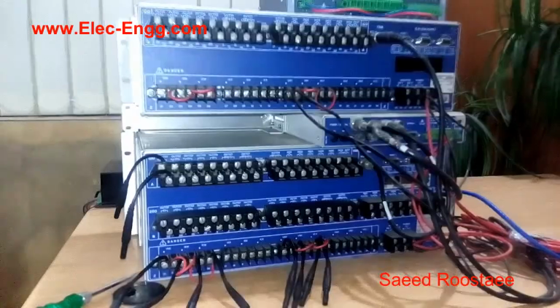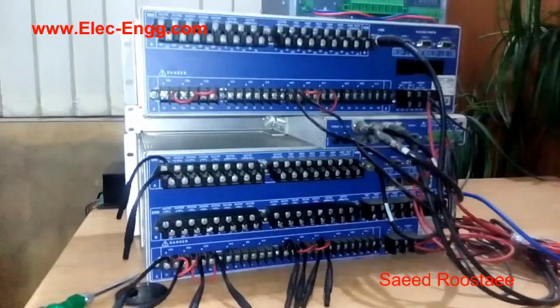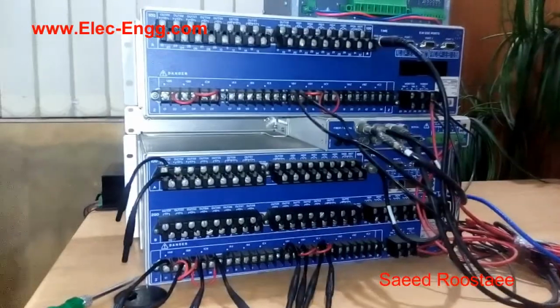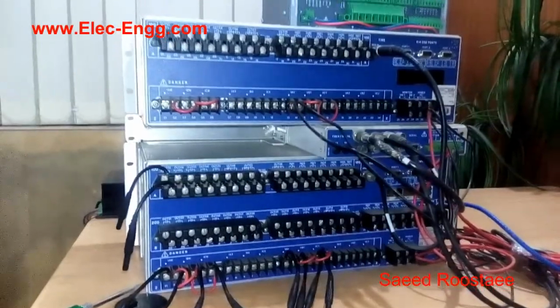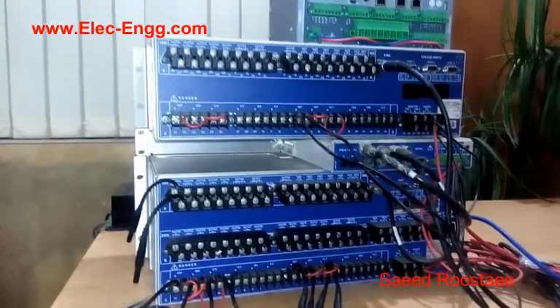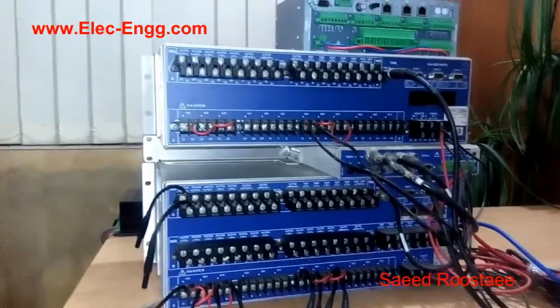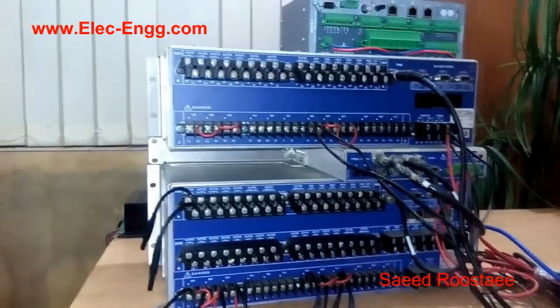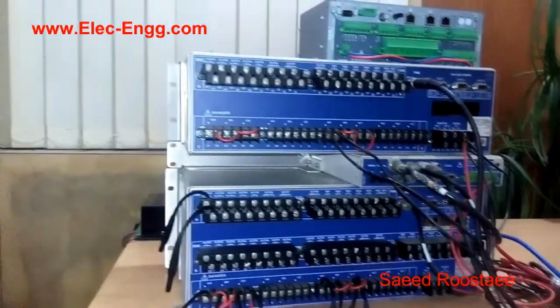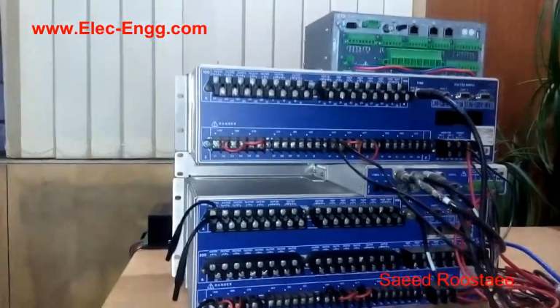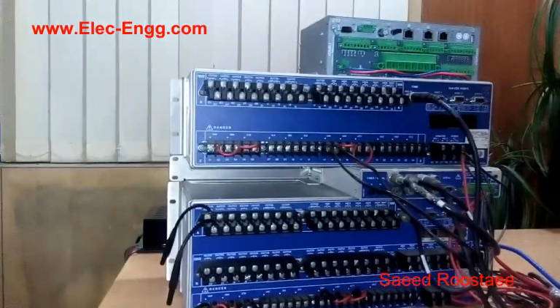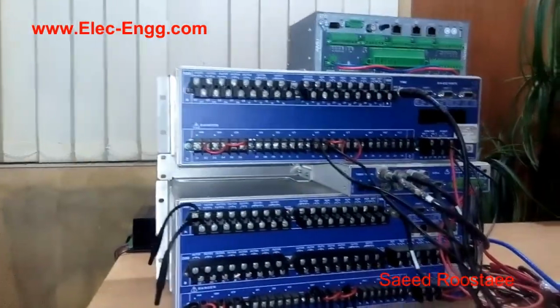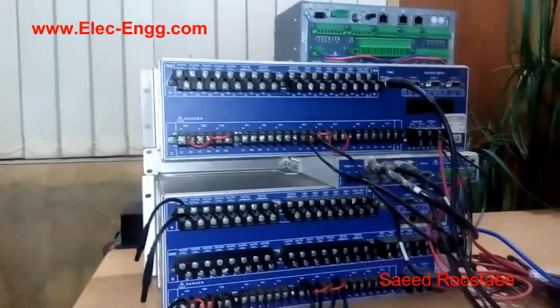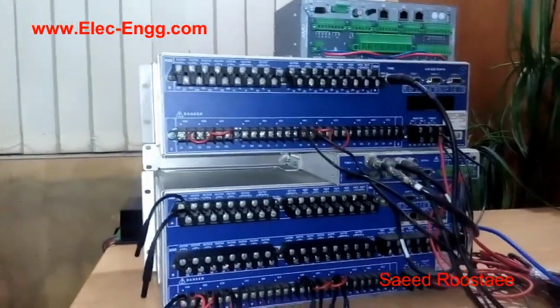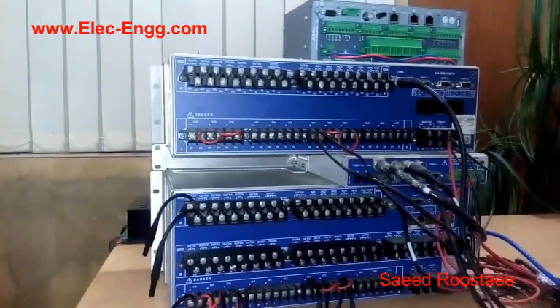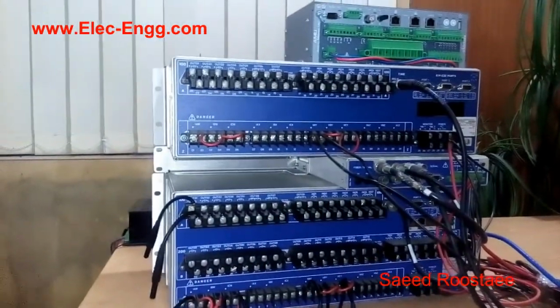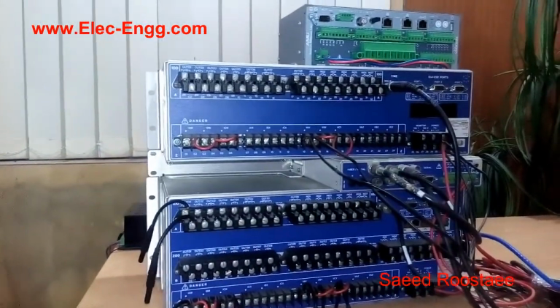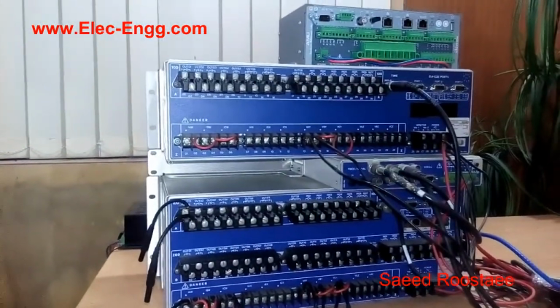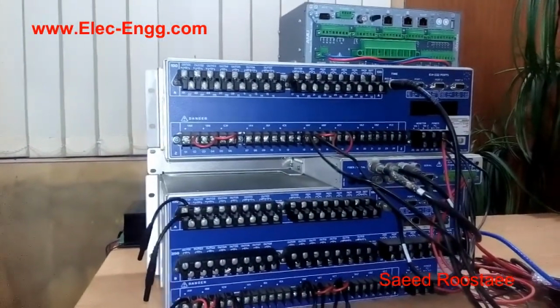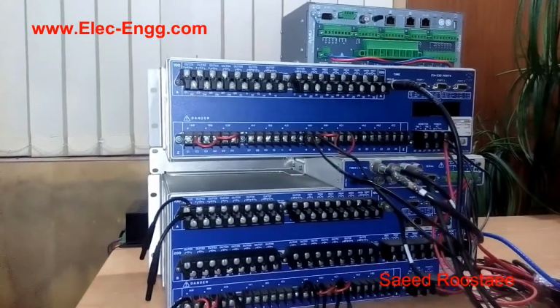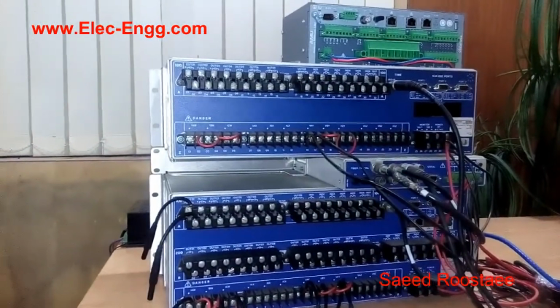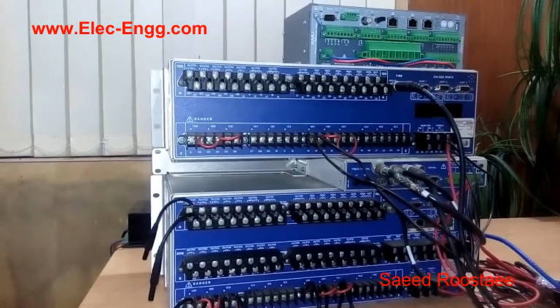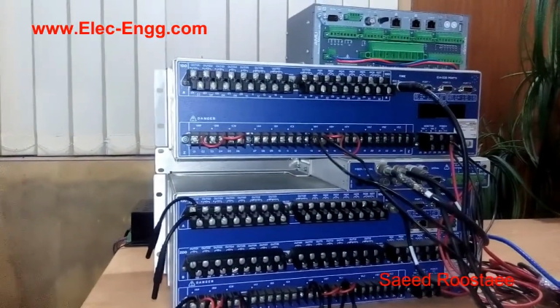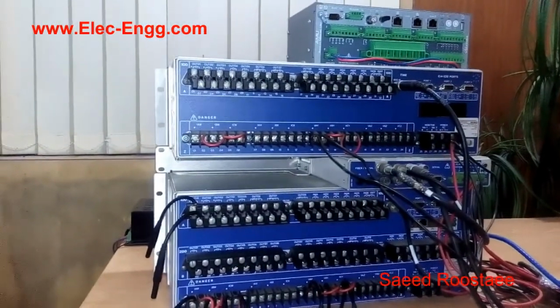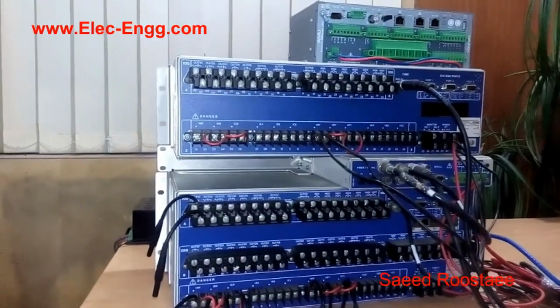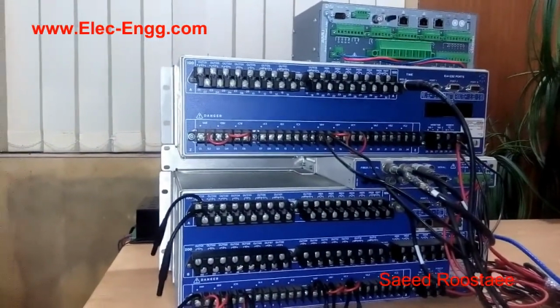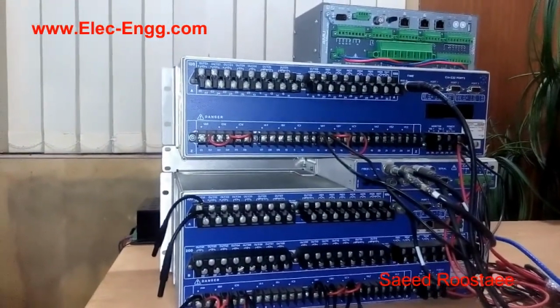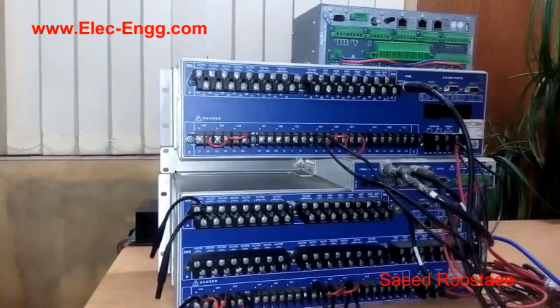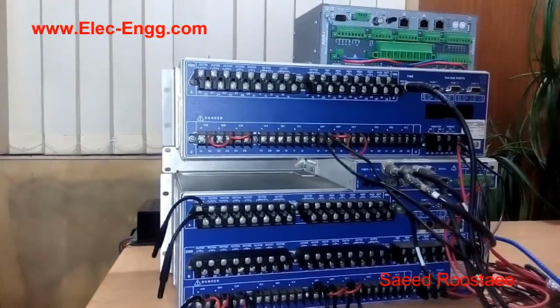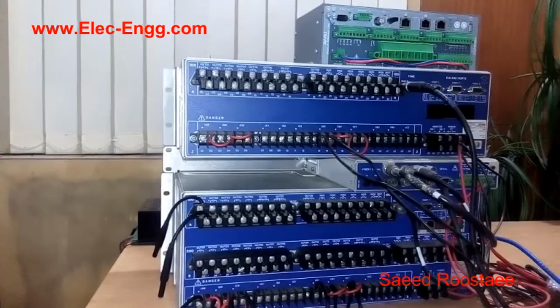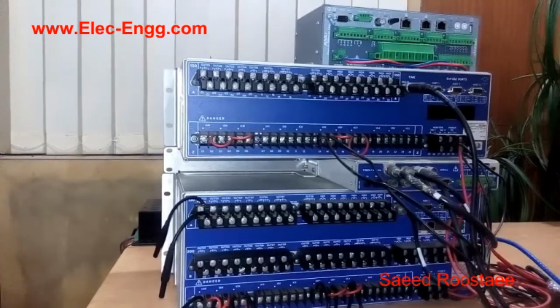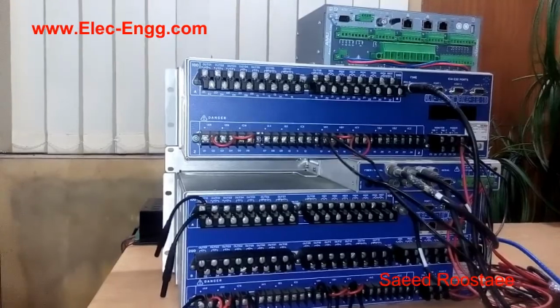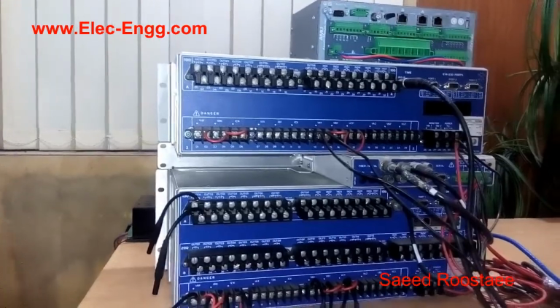Hello everyone, my name is Saeed Roussahi. In this short video, I would like to explain the hardware configuration of the SCL relays.